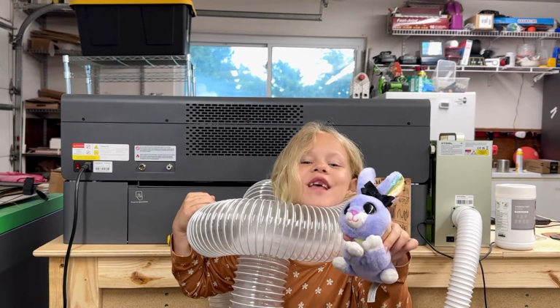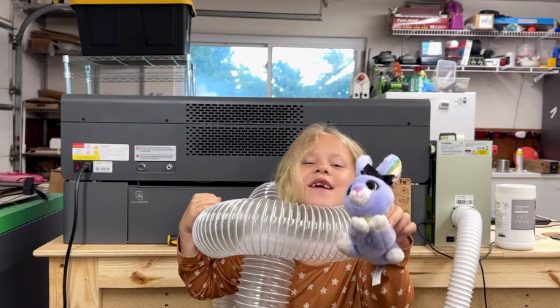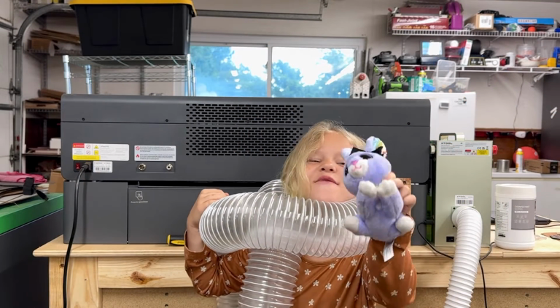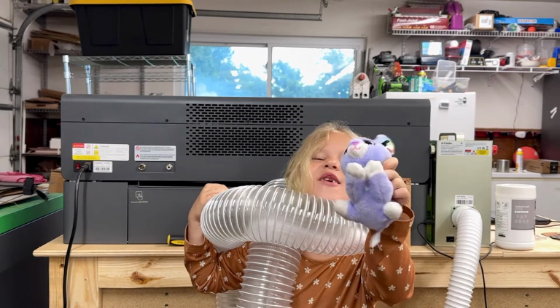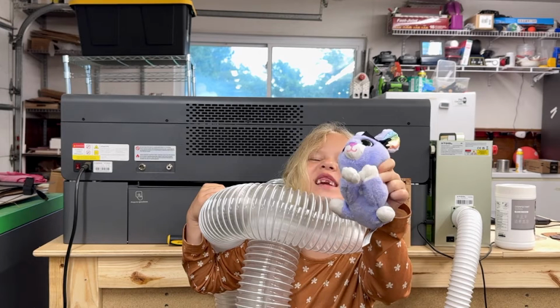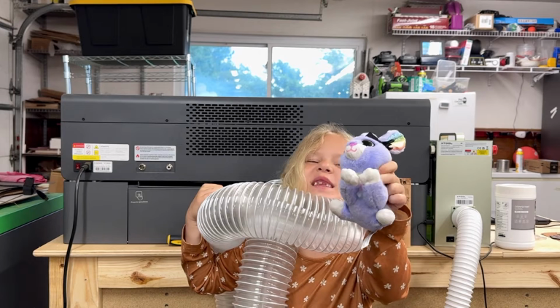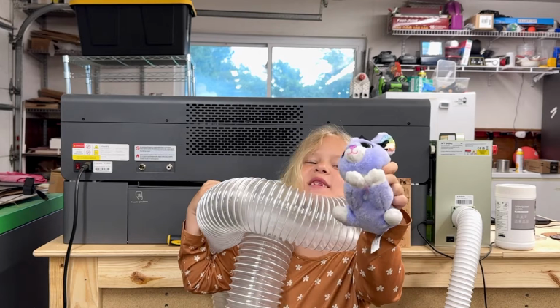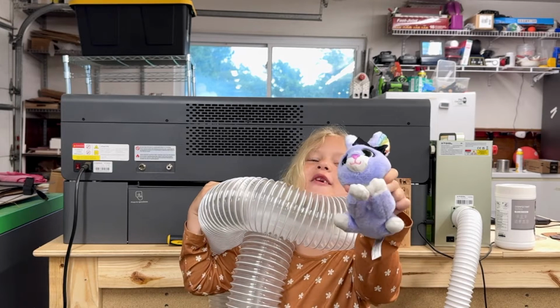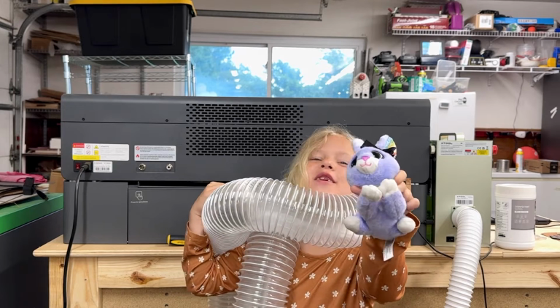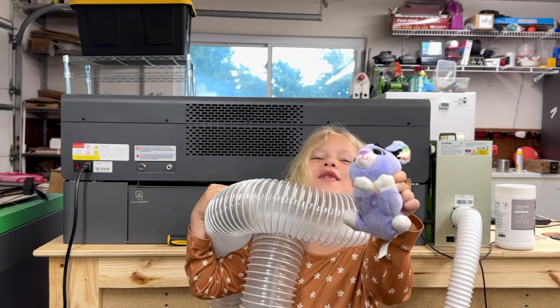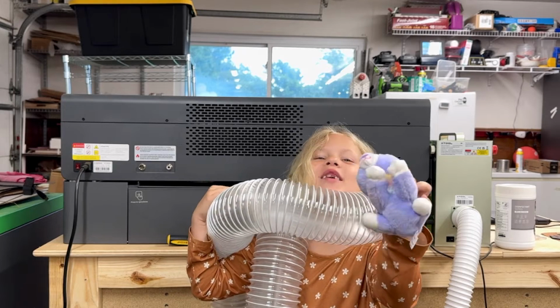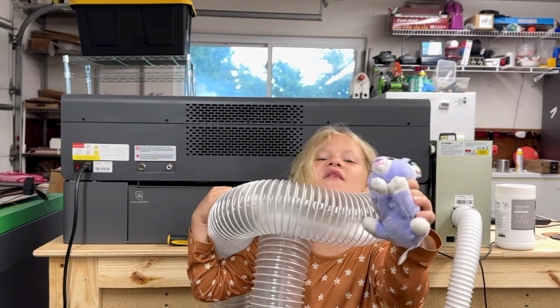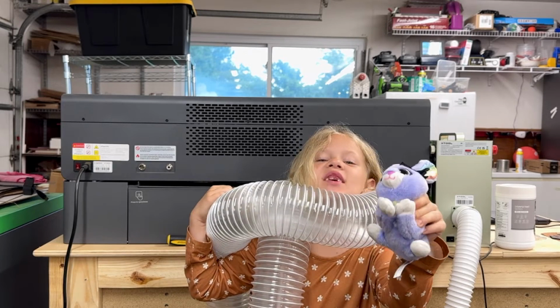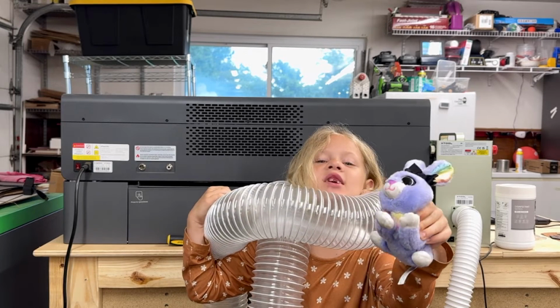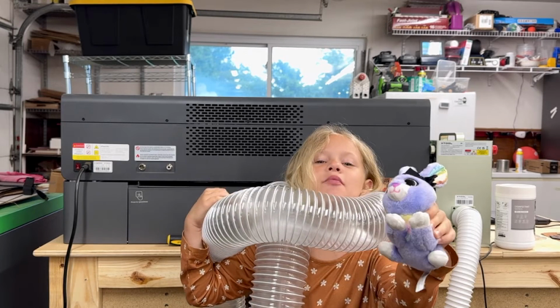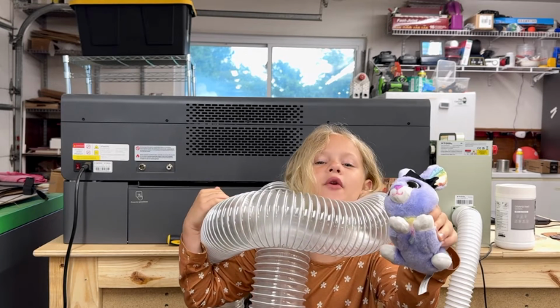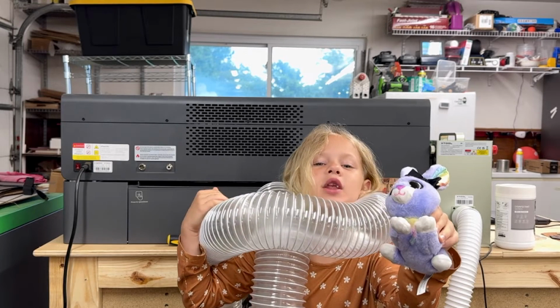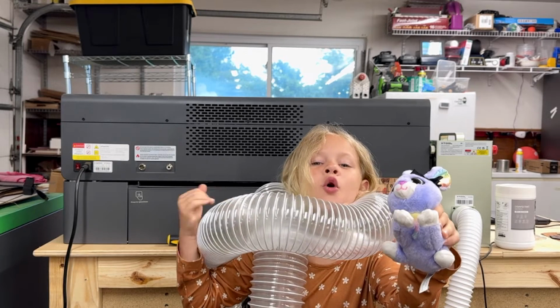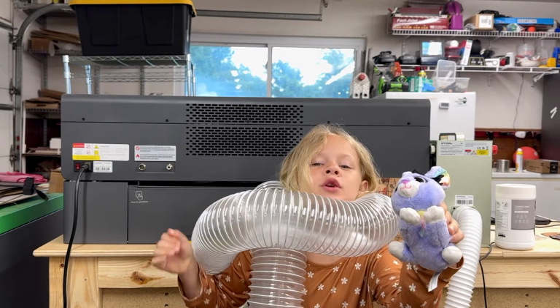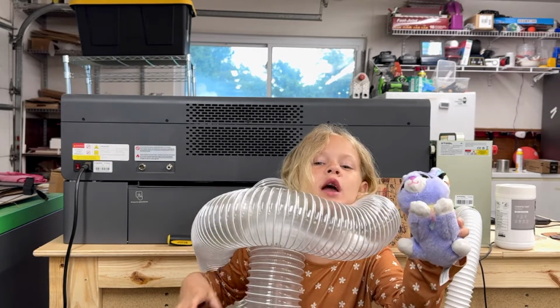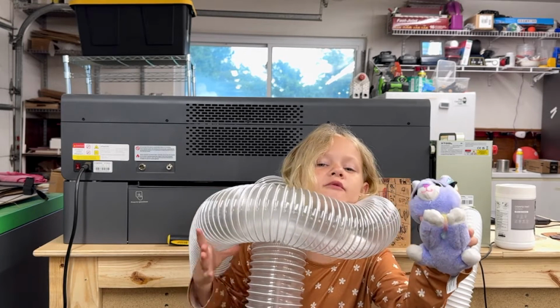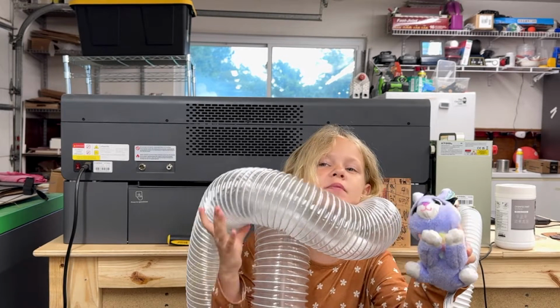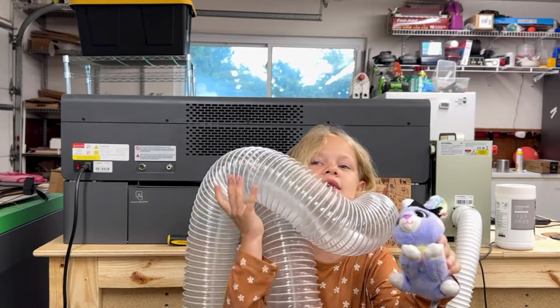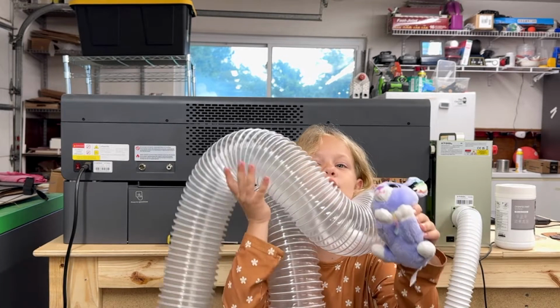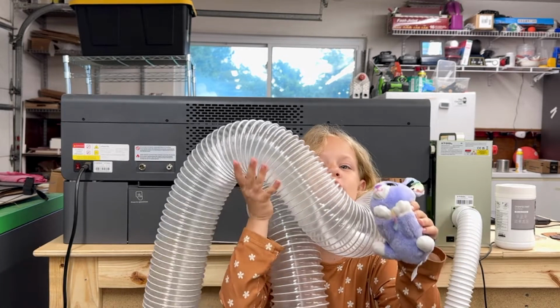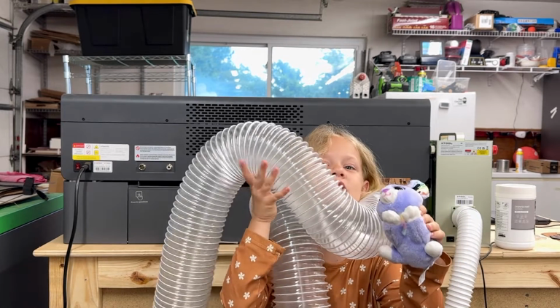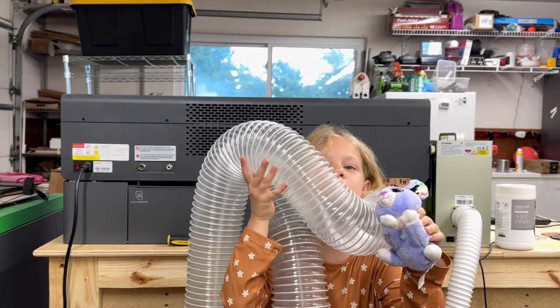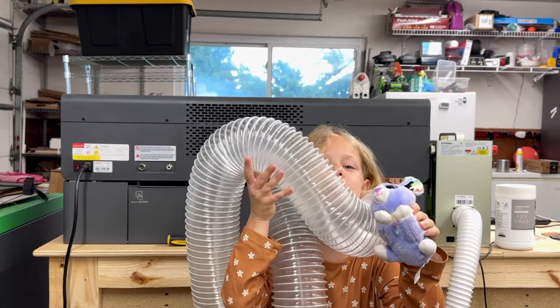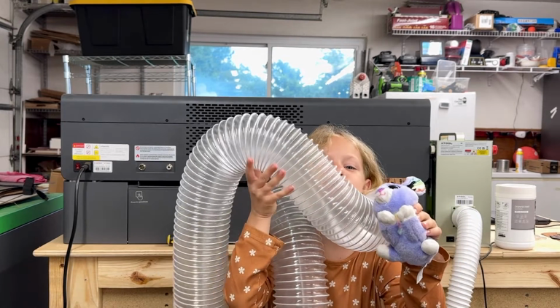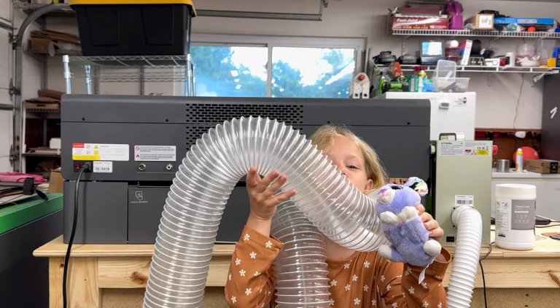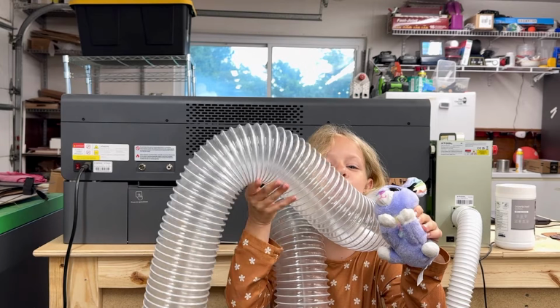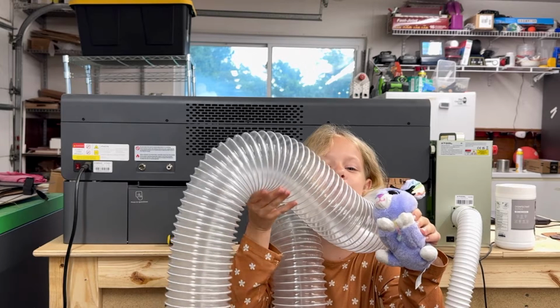Today's video is going to be showing you how to fix a broken hose and replace it with this big new one.